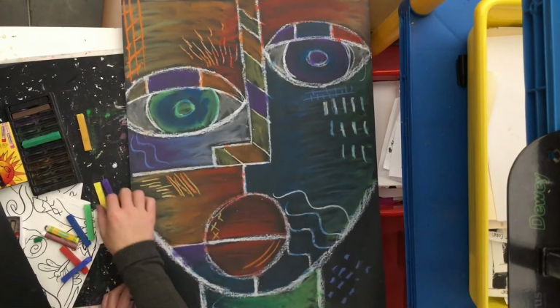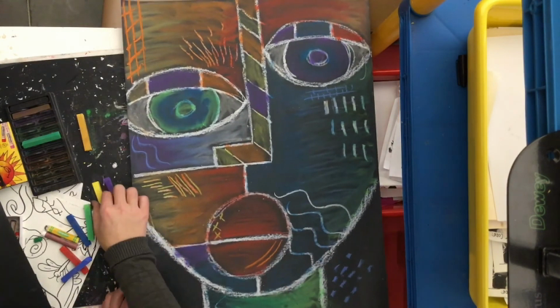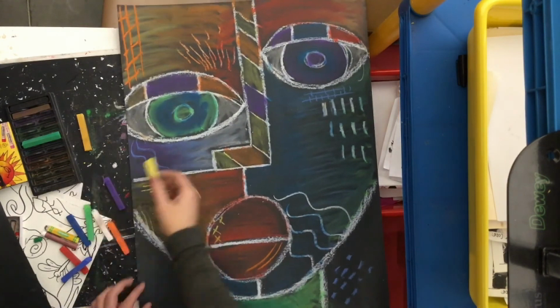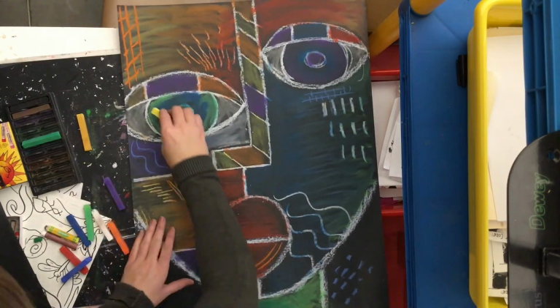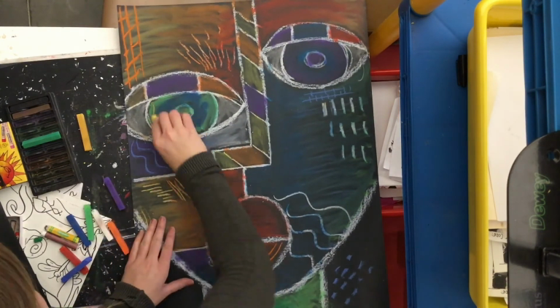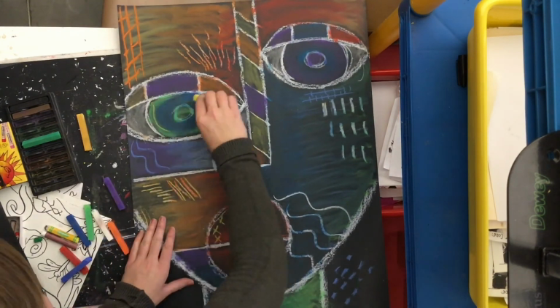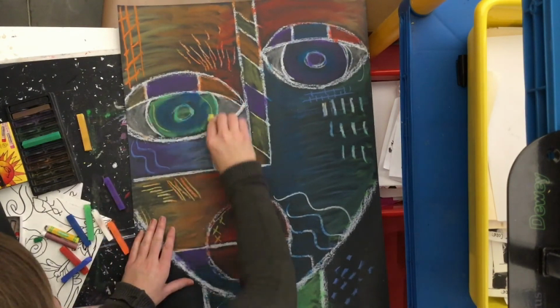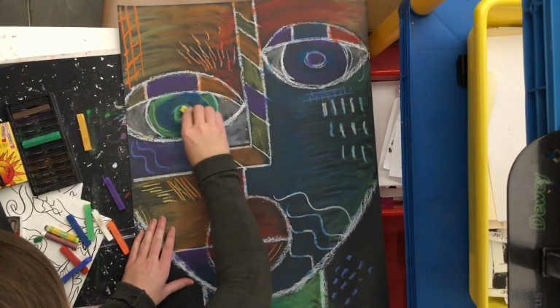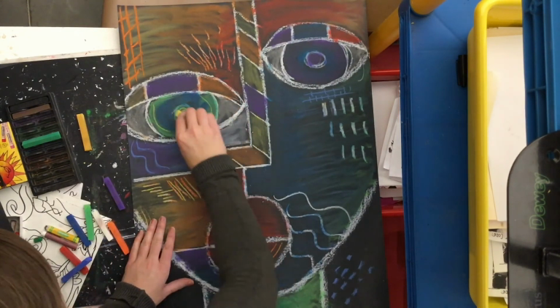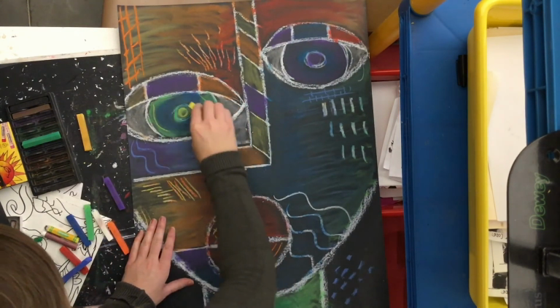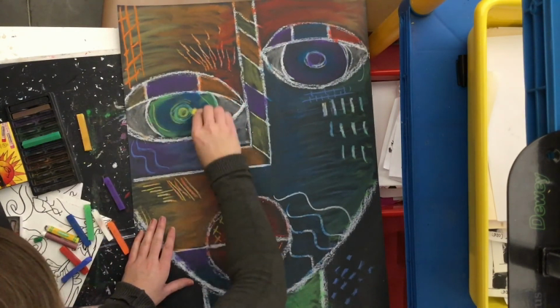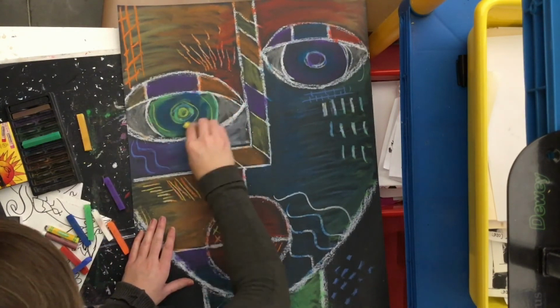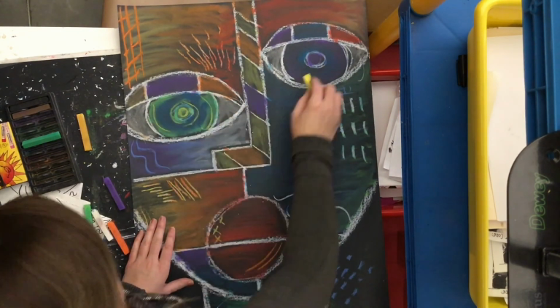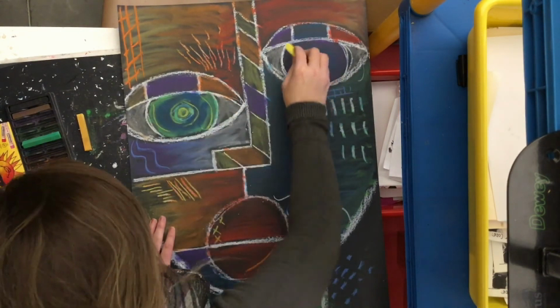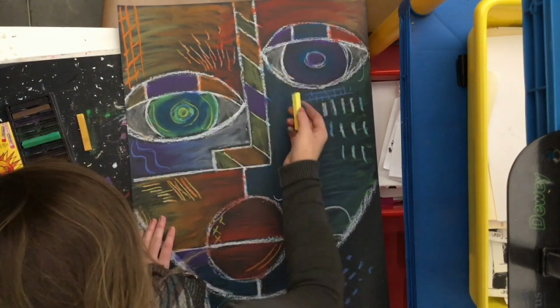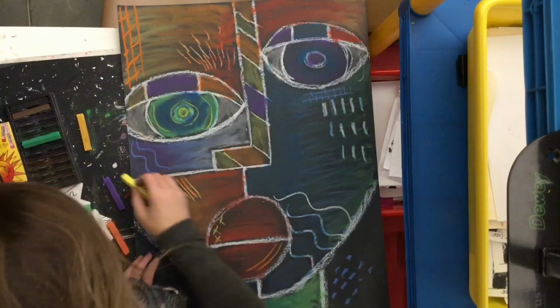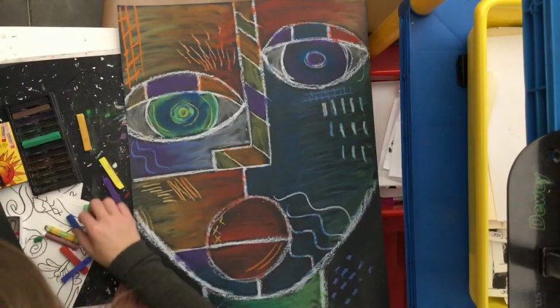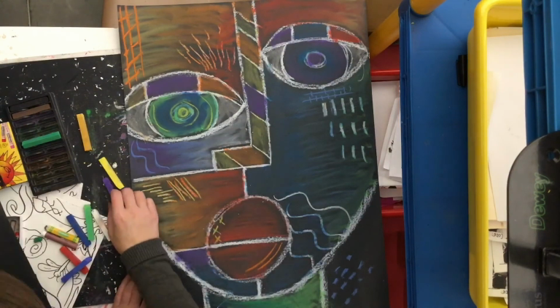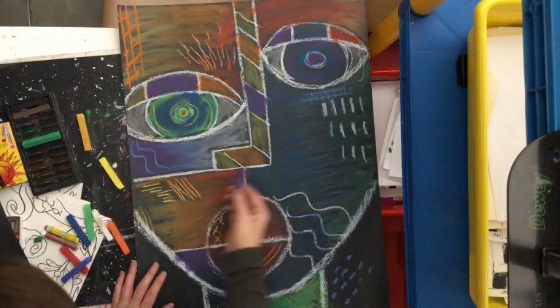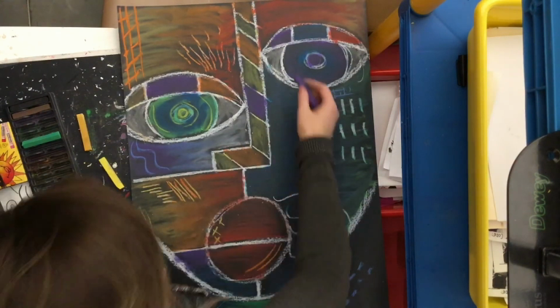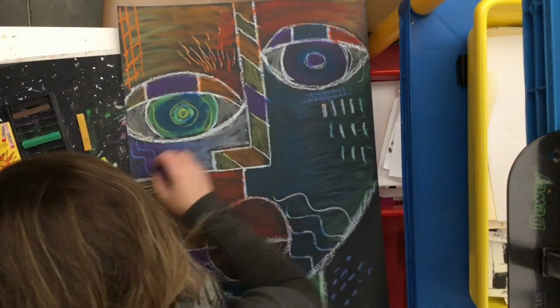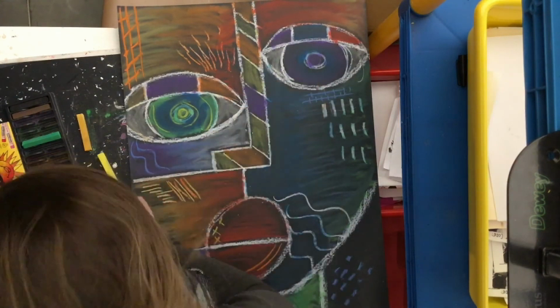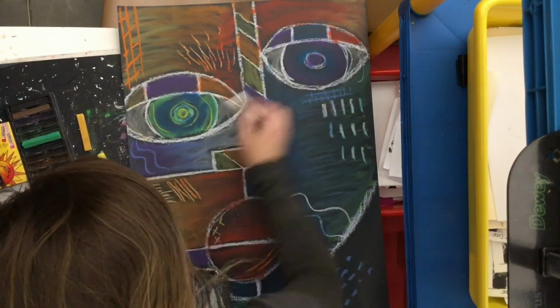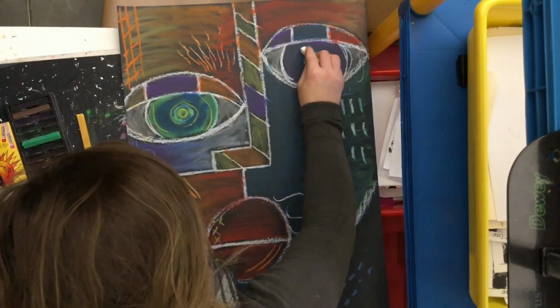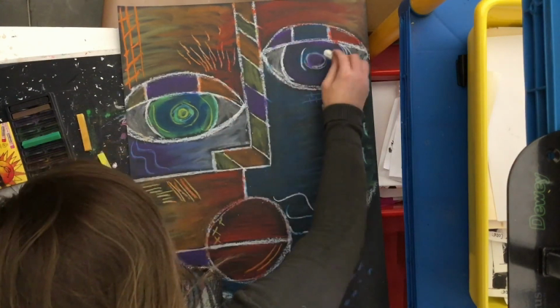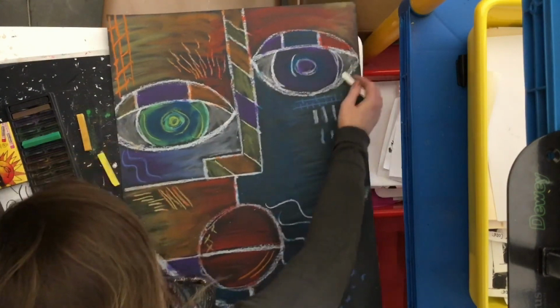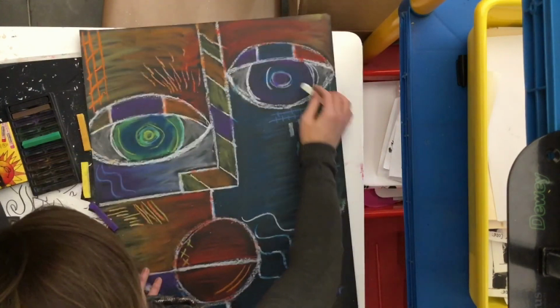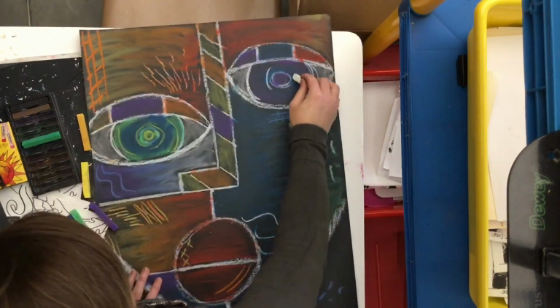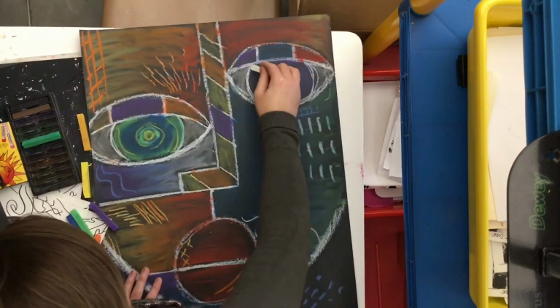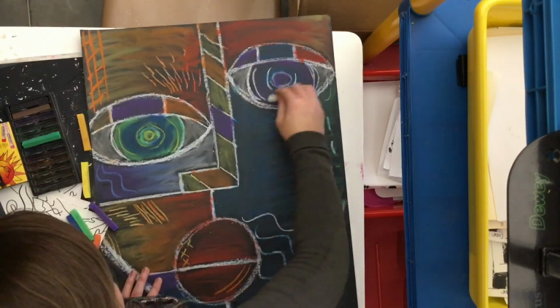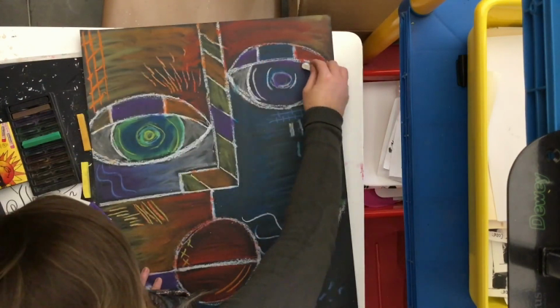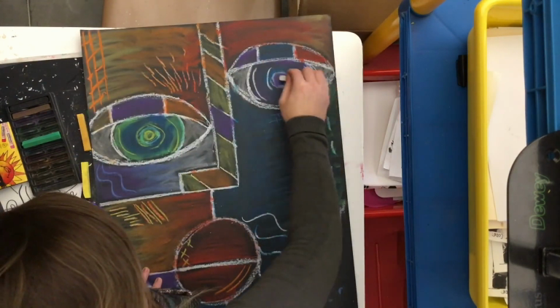Finish up making your patterns for your abstract portrait and then you are all done. Awesome work — good luck!